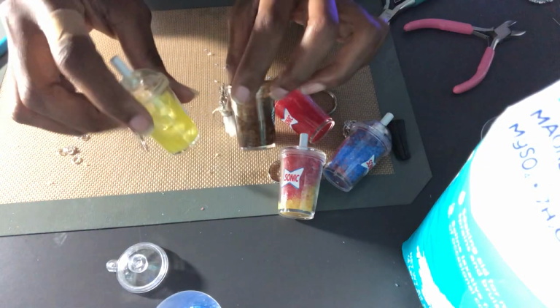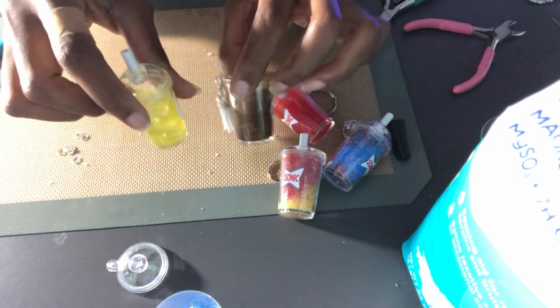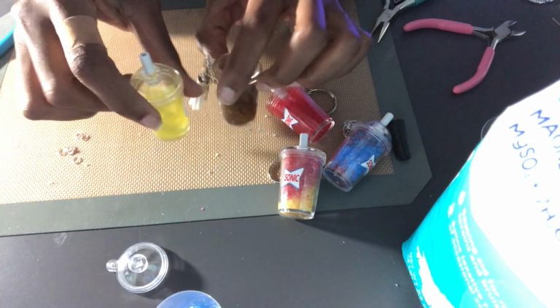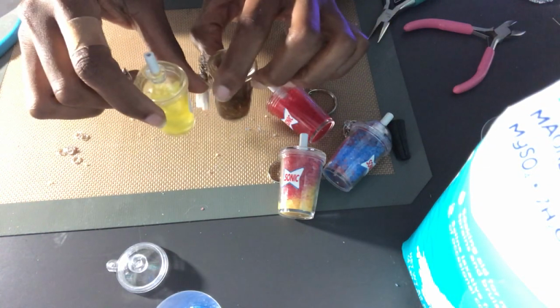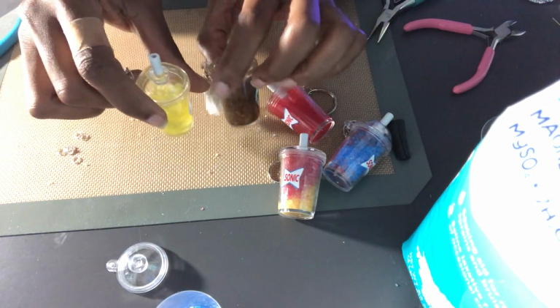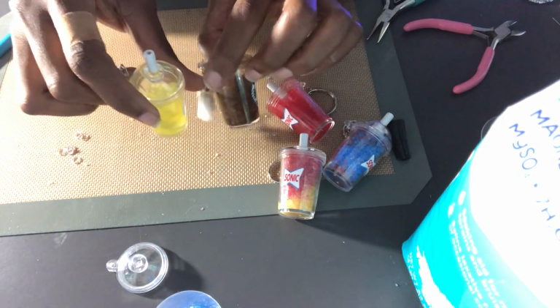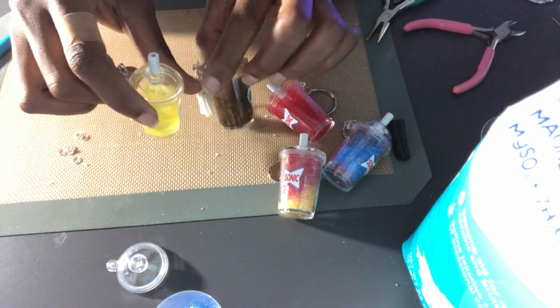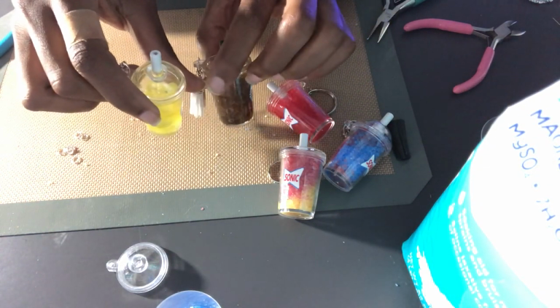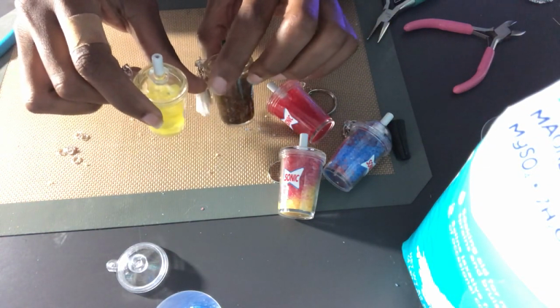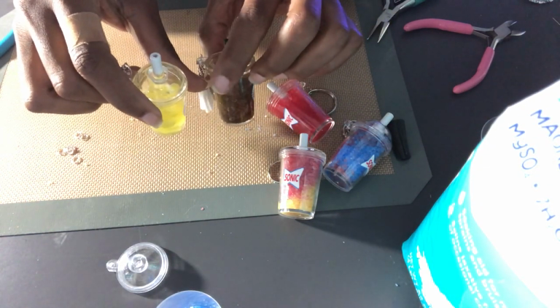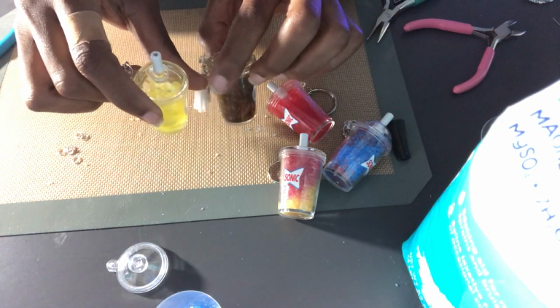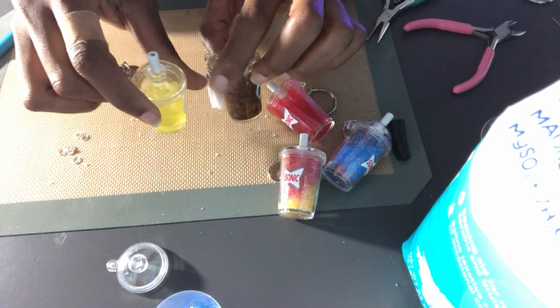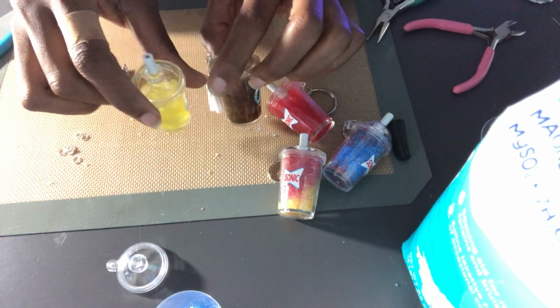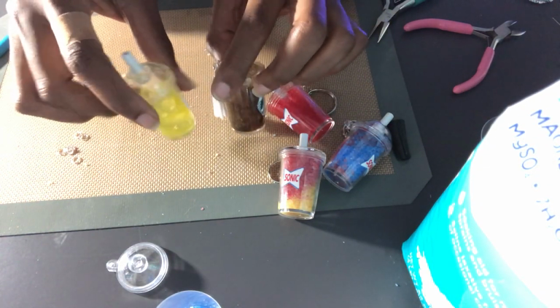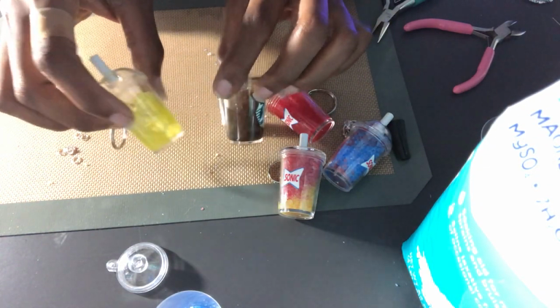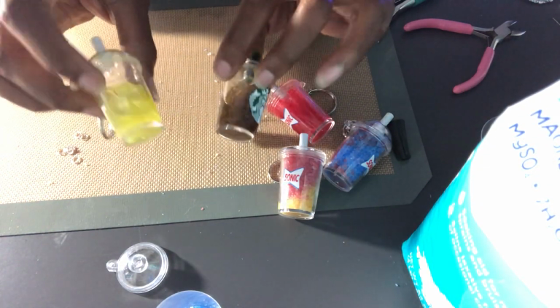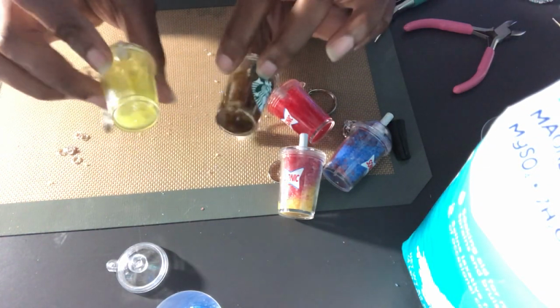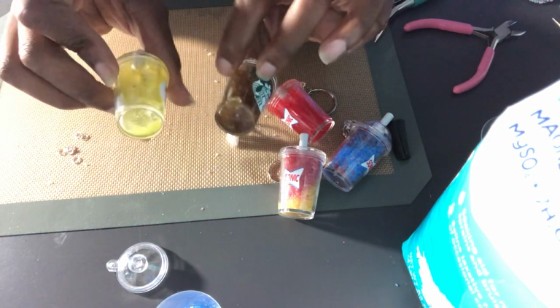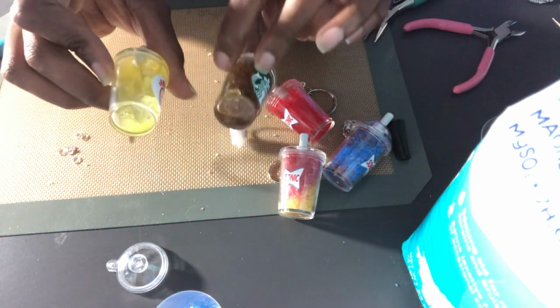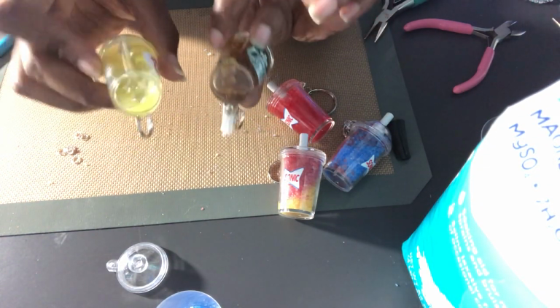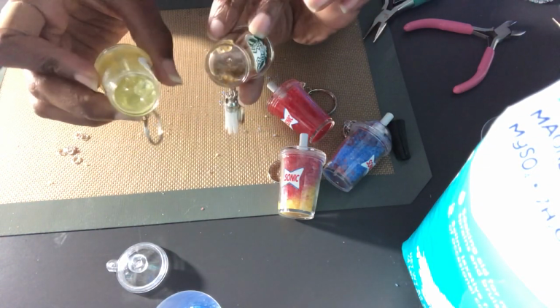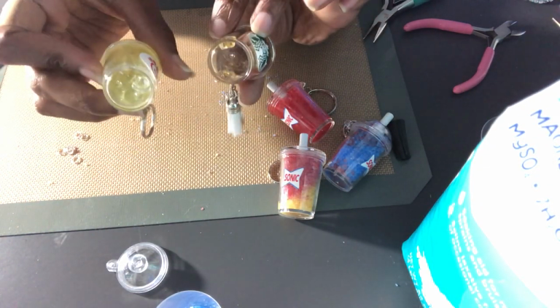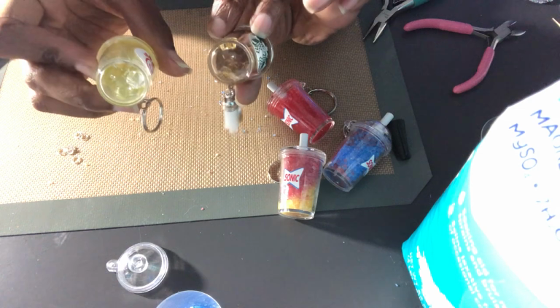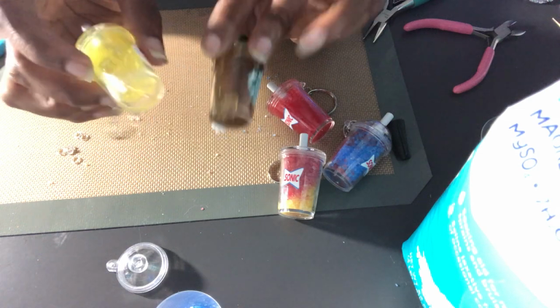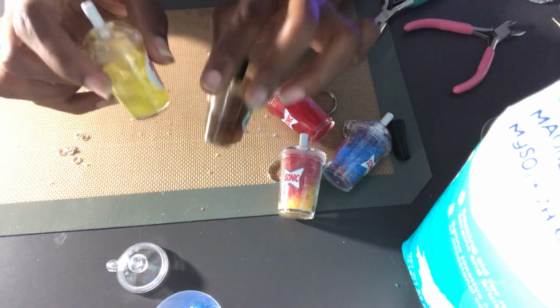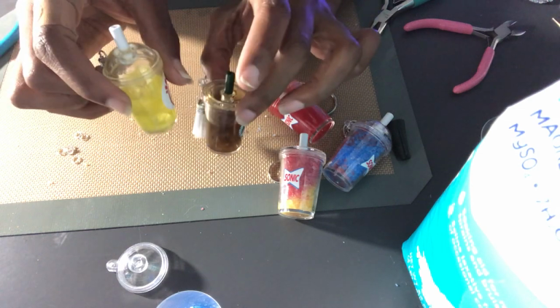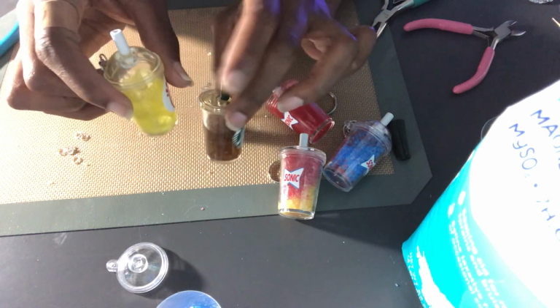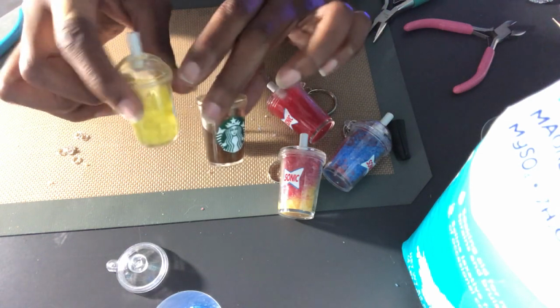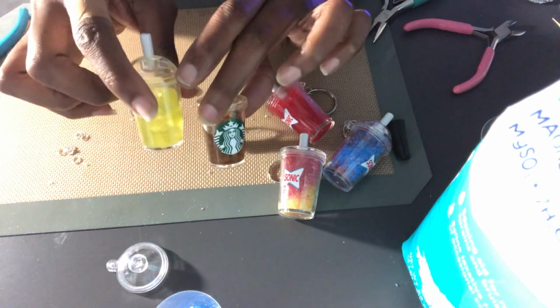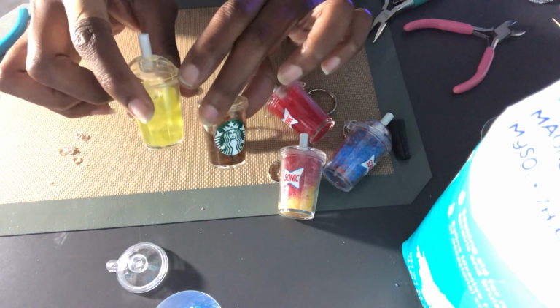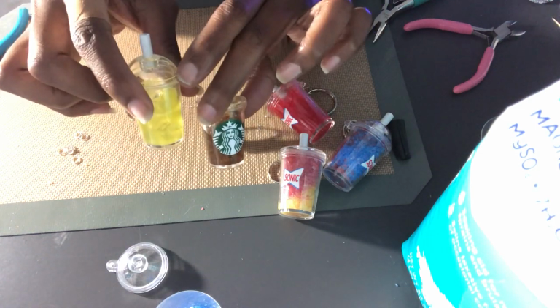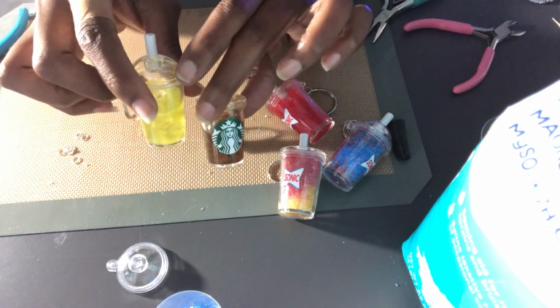Hey everybody and welcome back to Craft It Made Easy. If you're interested to see how I made these drink keychains, stand by.